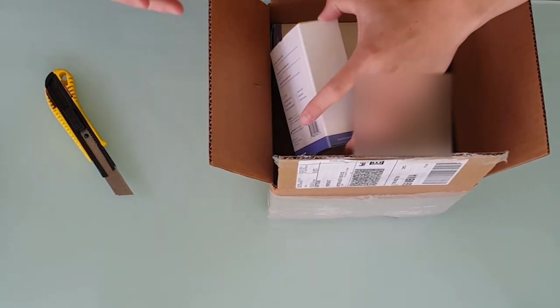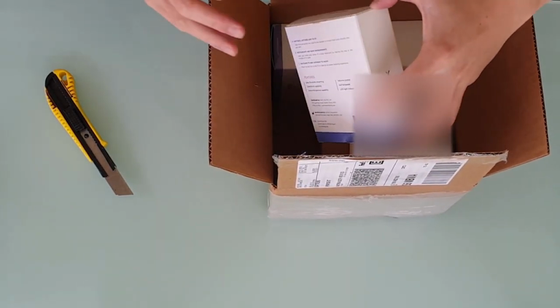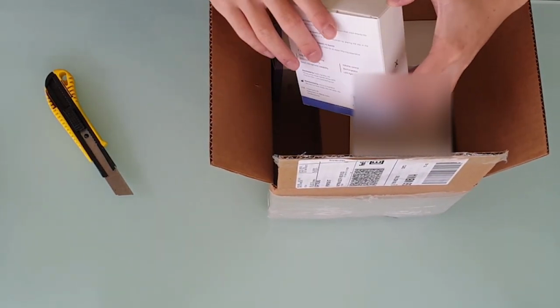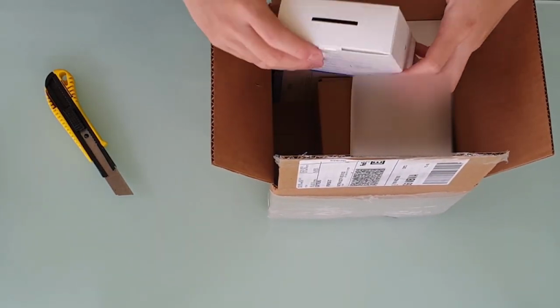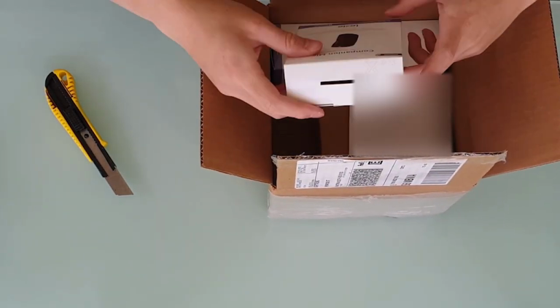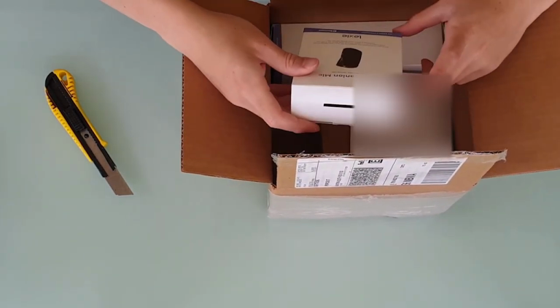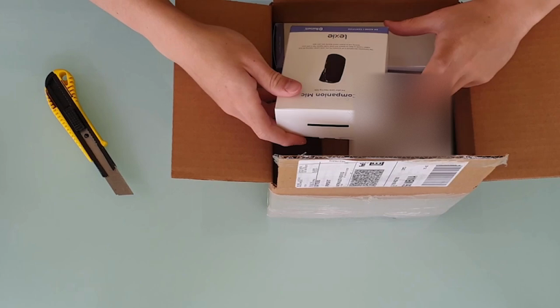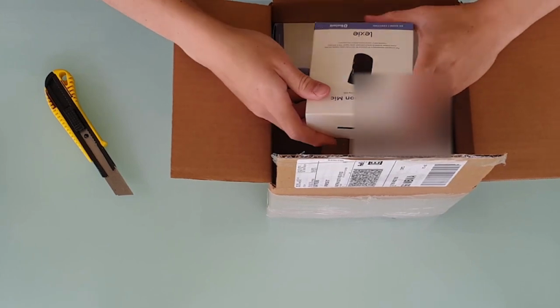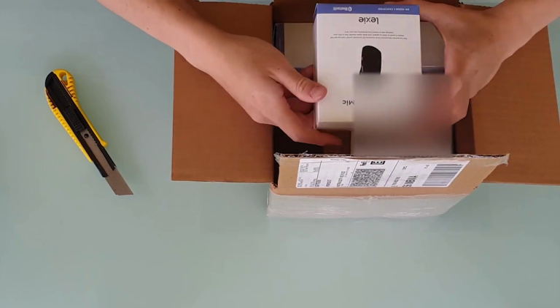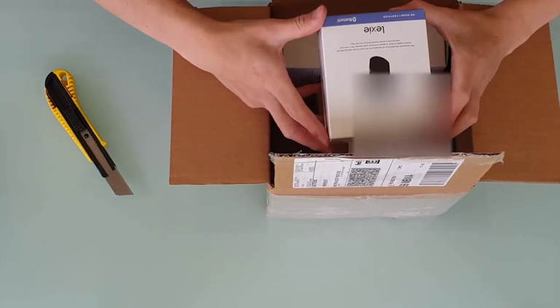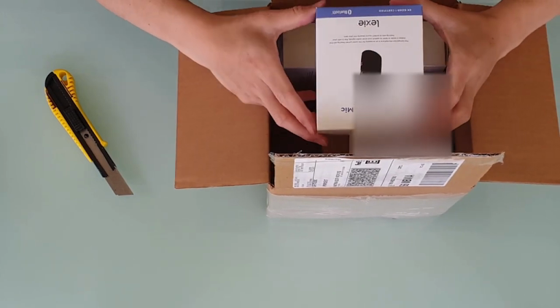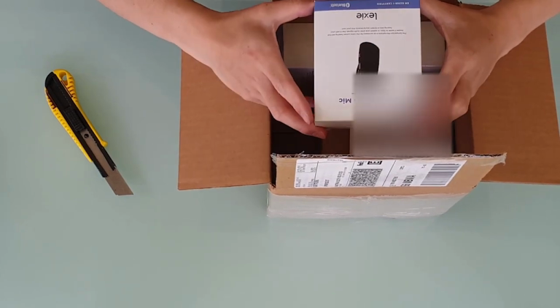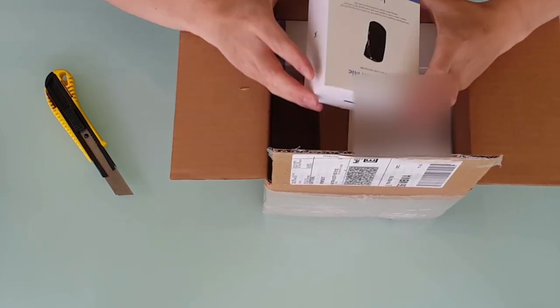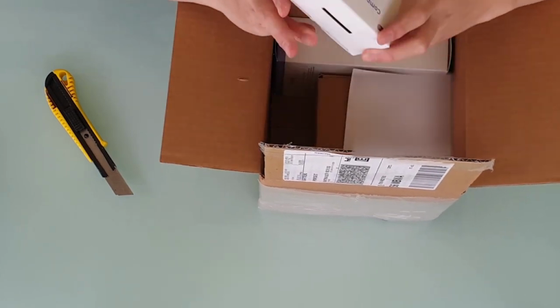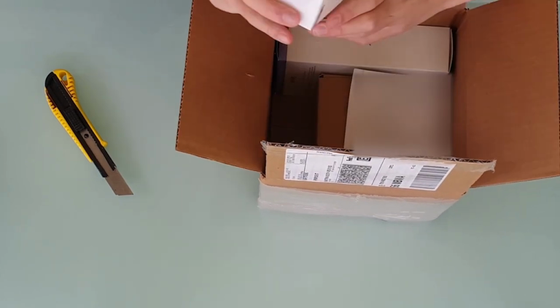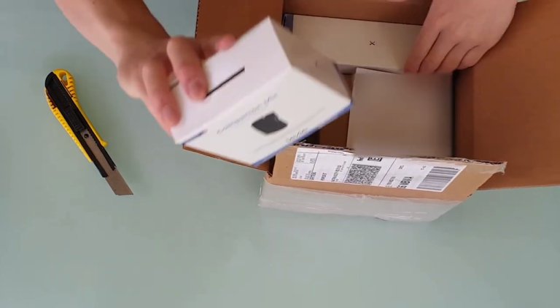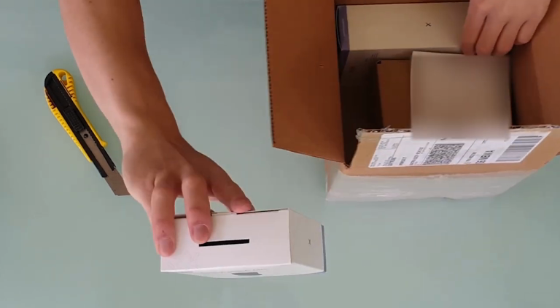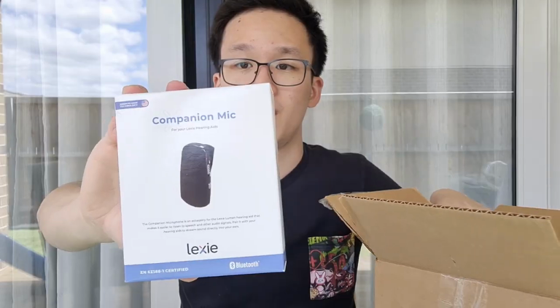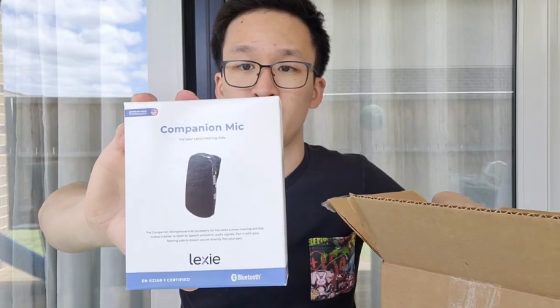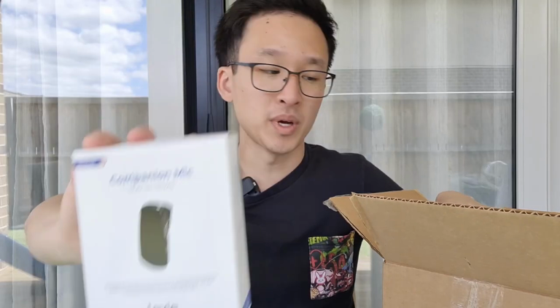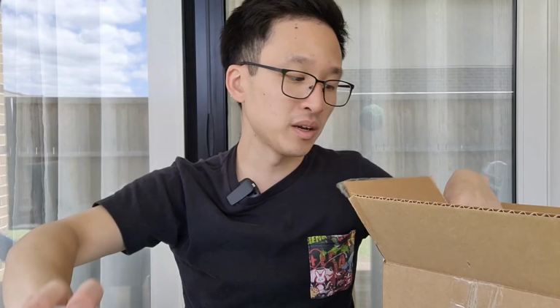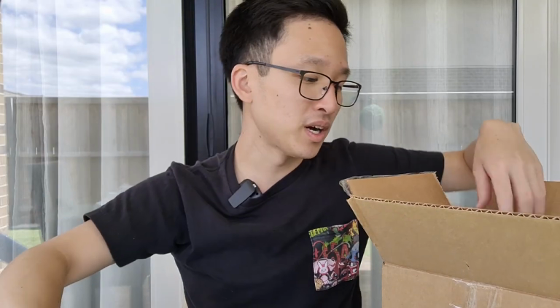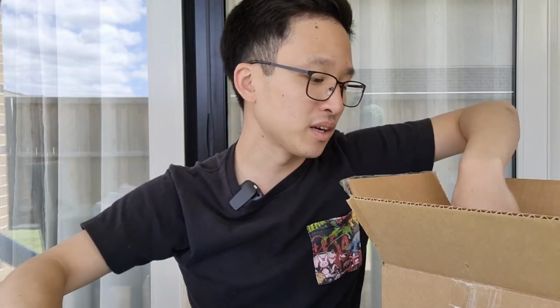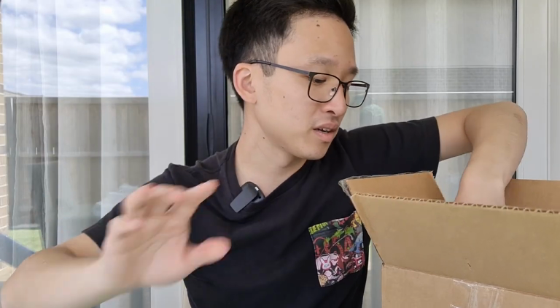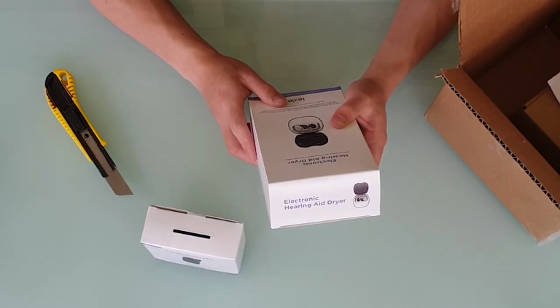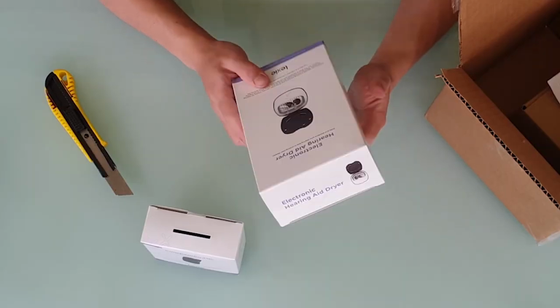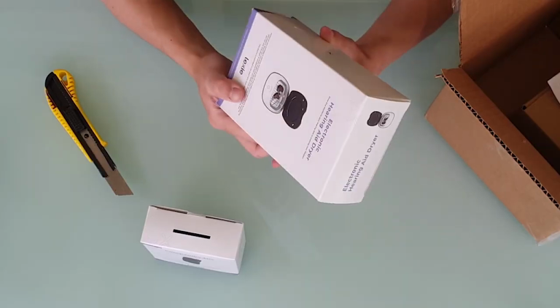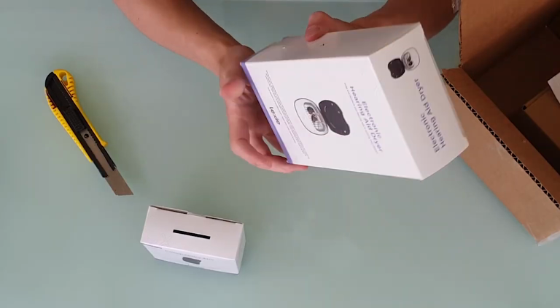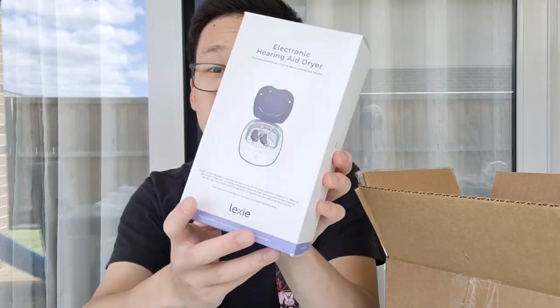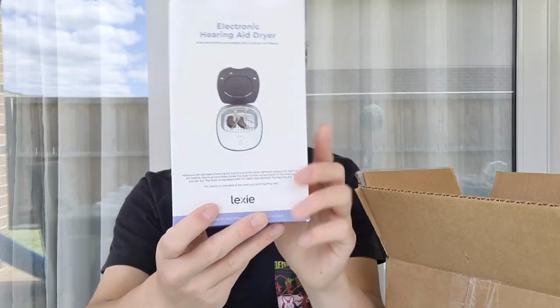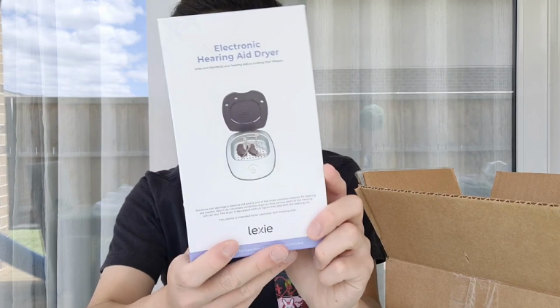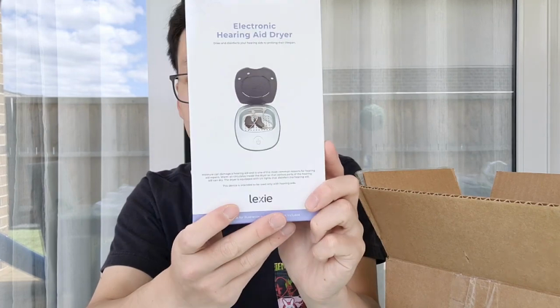So they've sent me a number of things. They sent me the companion mic and the electronic hearing aid dryer.